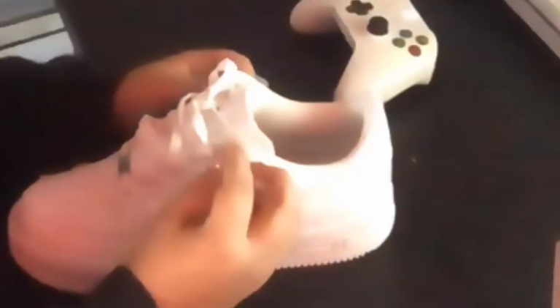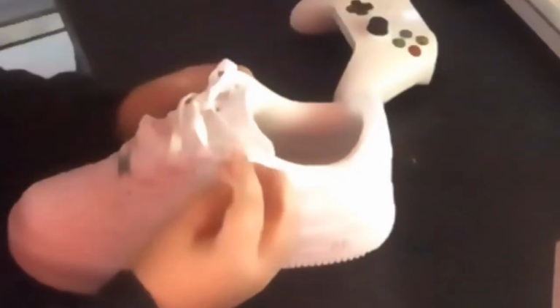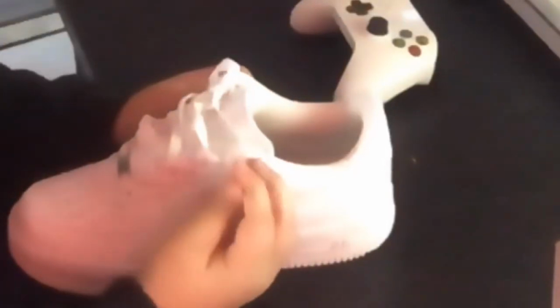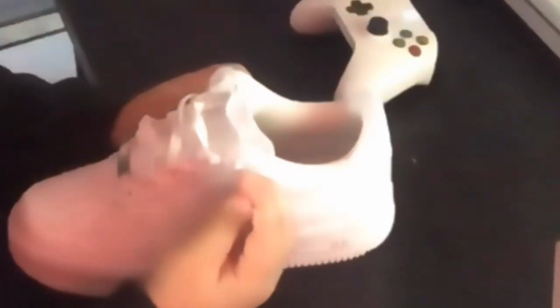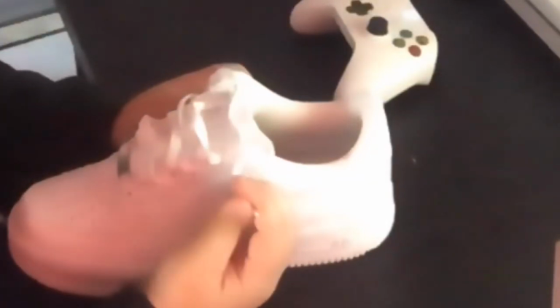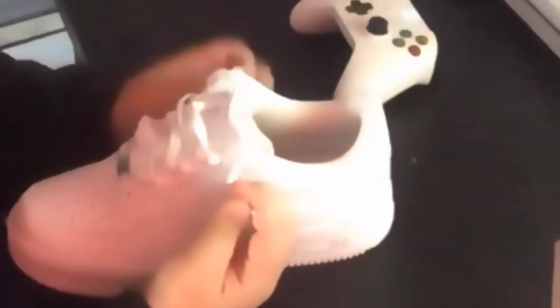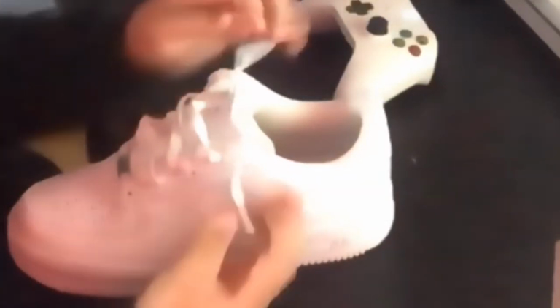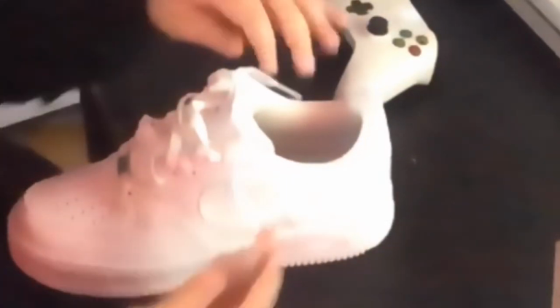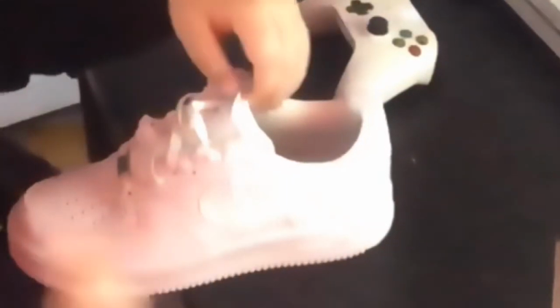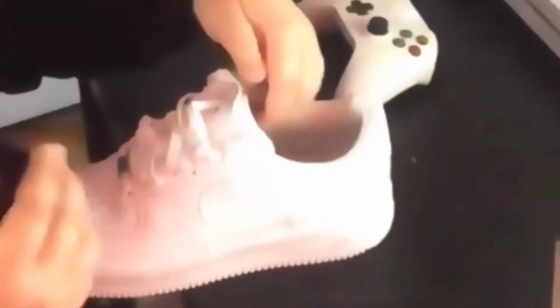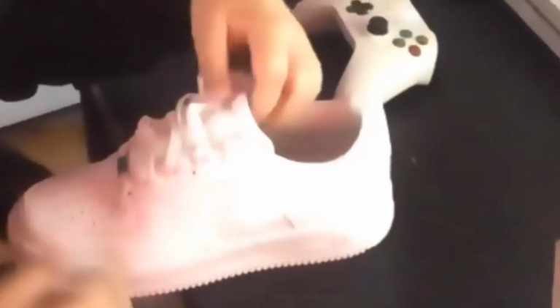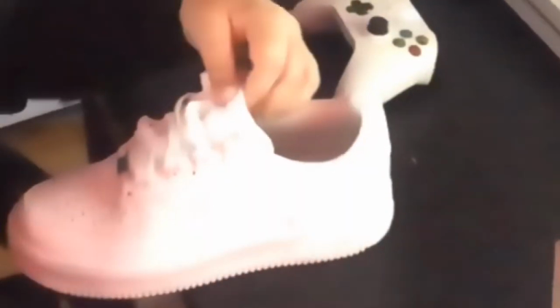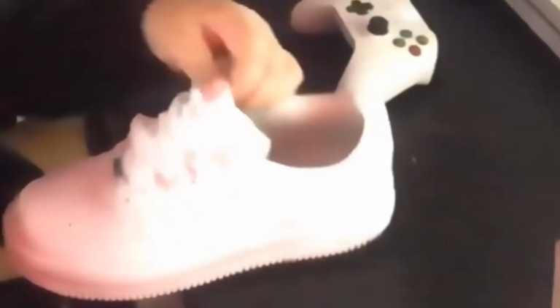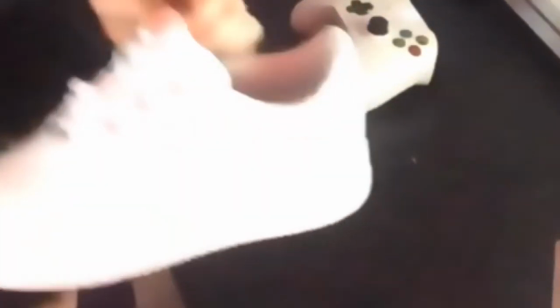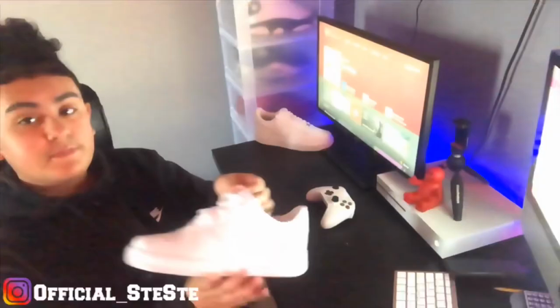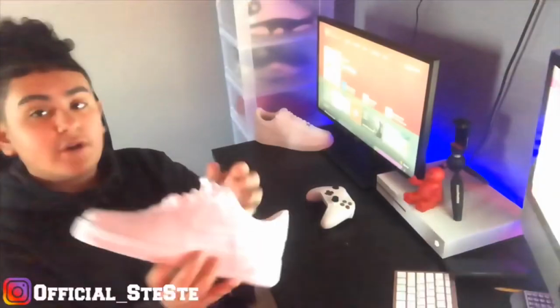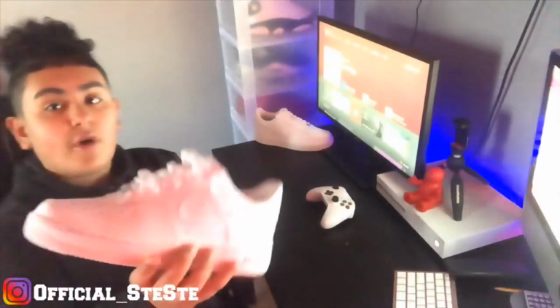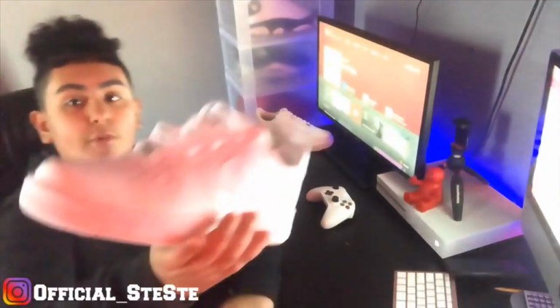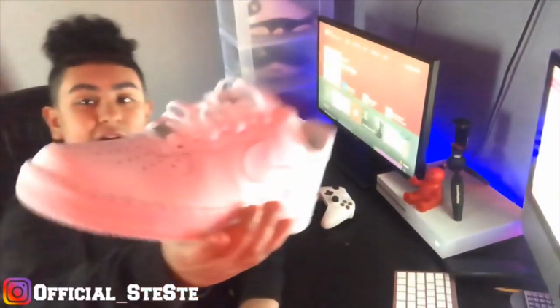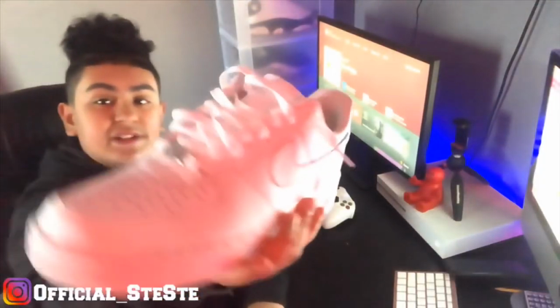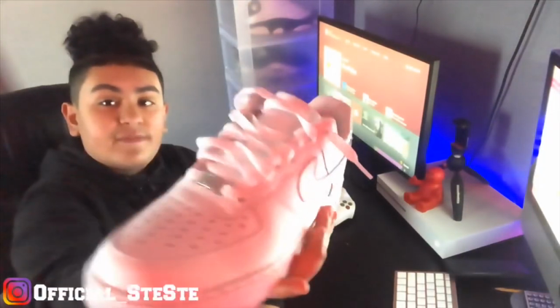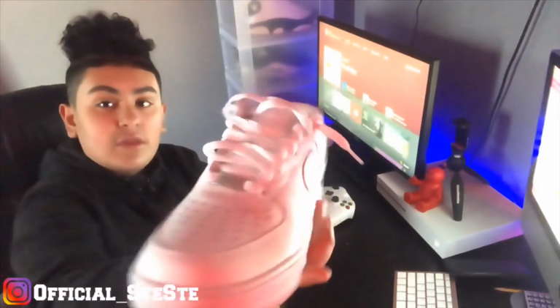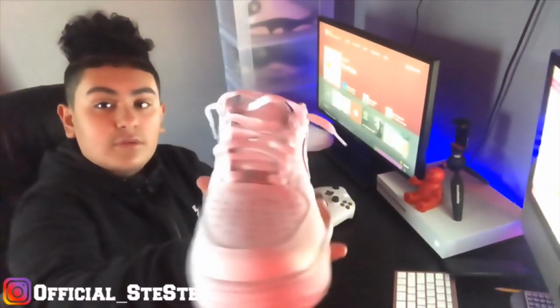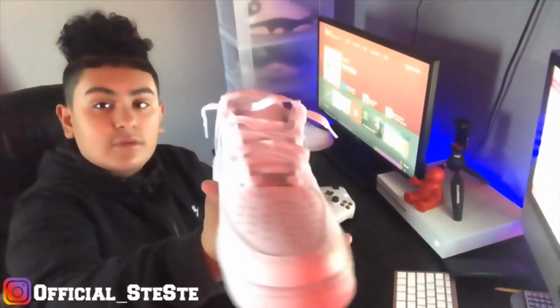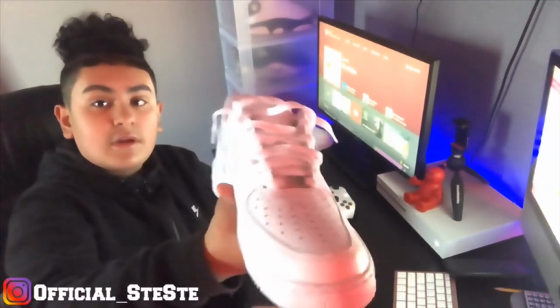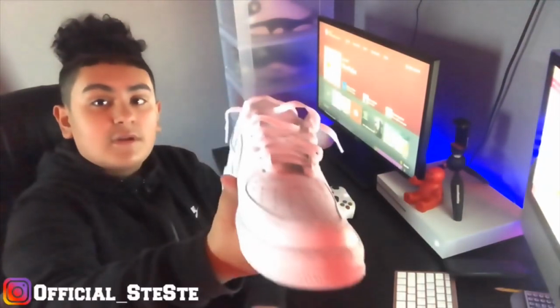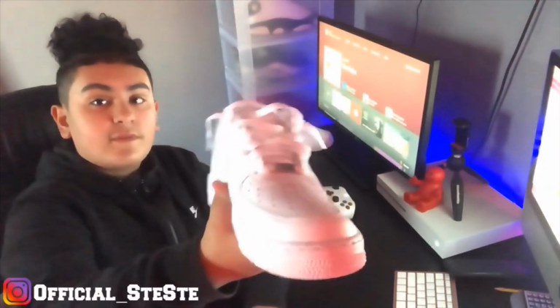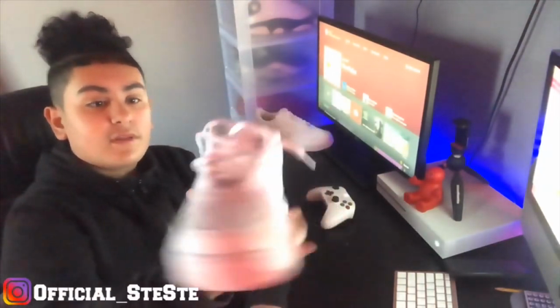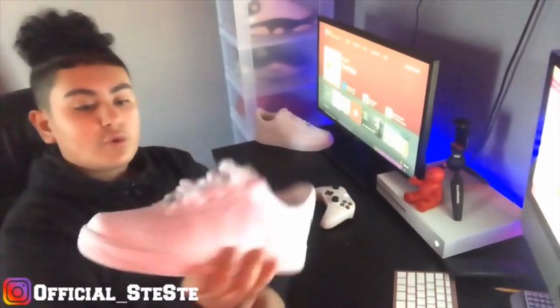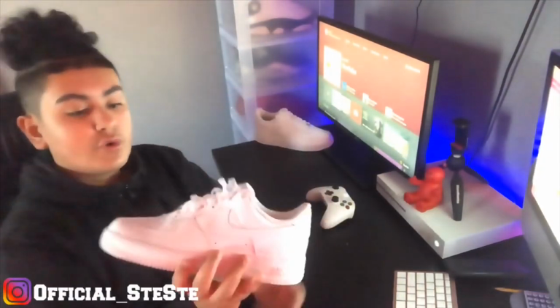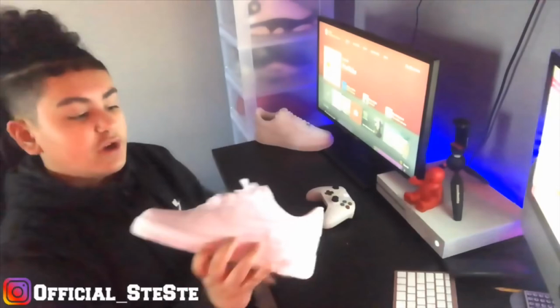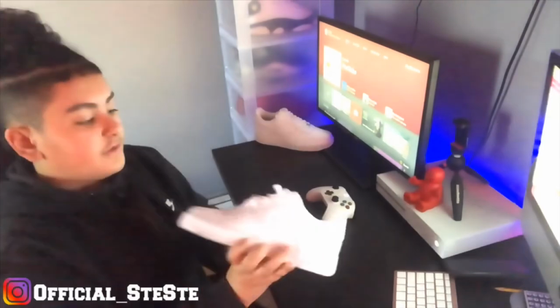Let me know down in the comment section if you copped a fresh pair of all-white Air Forces for this school year.